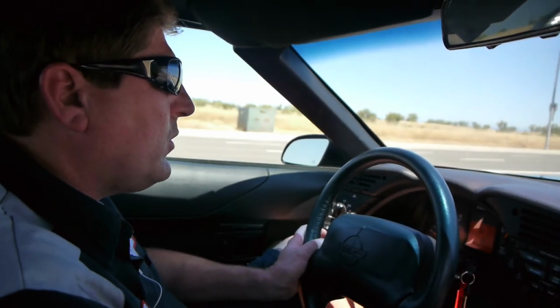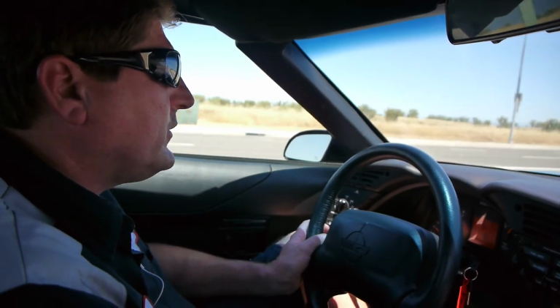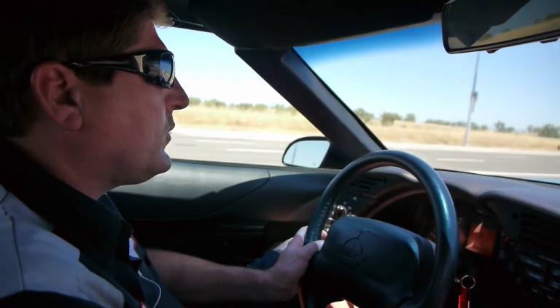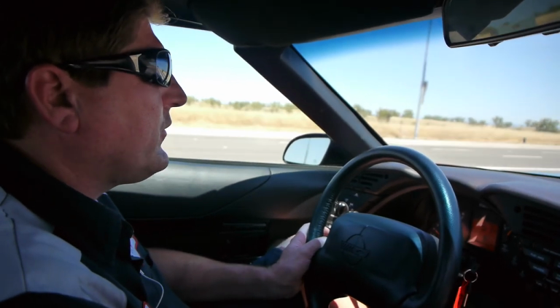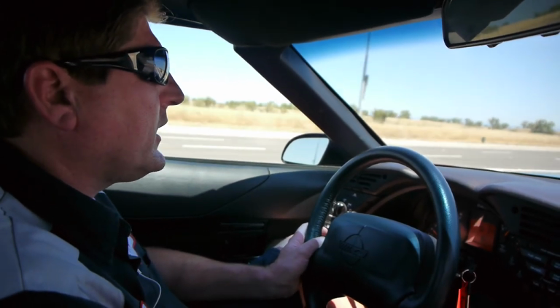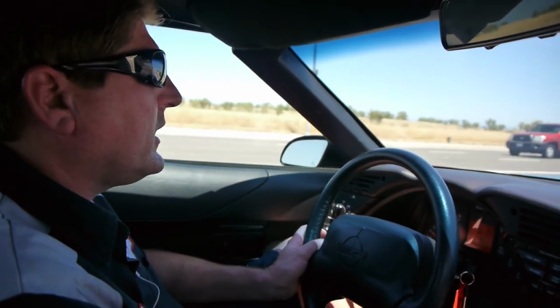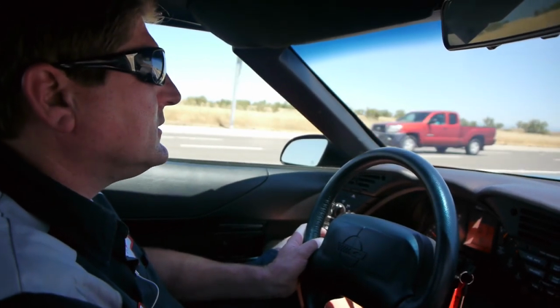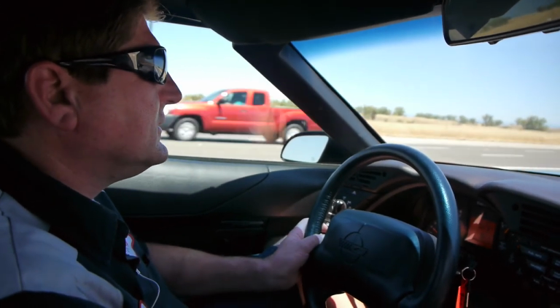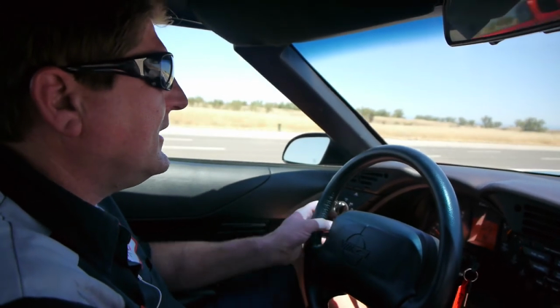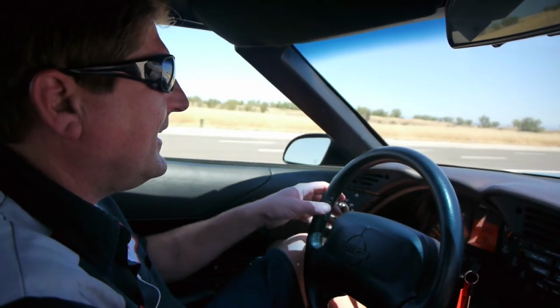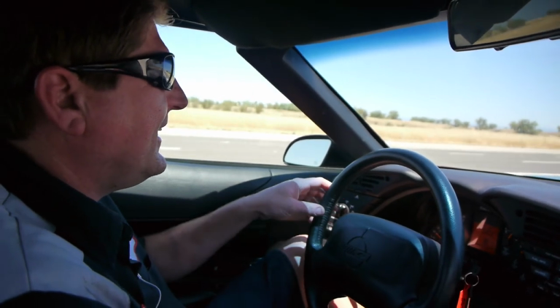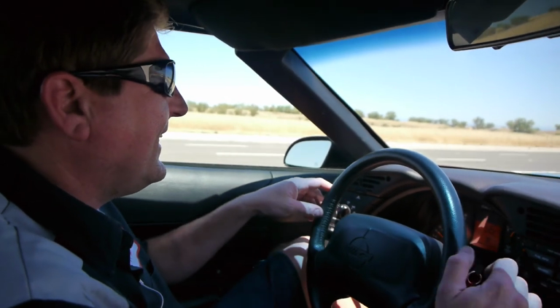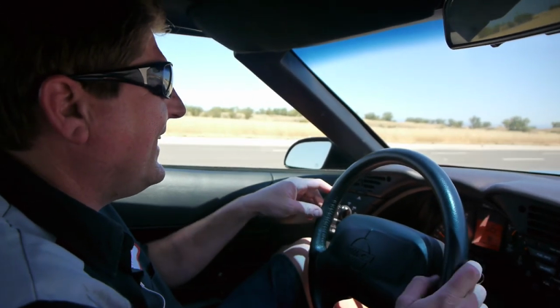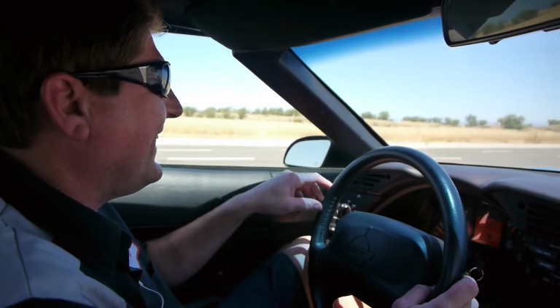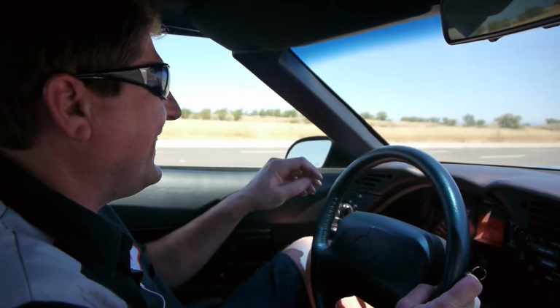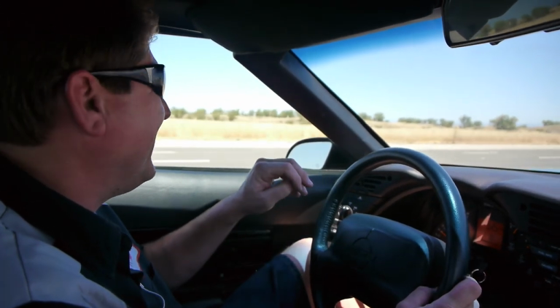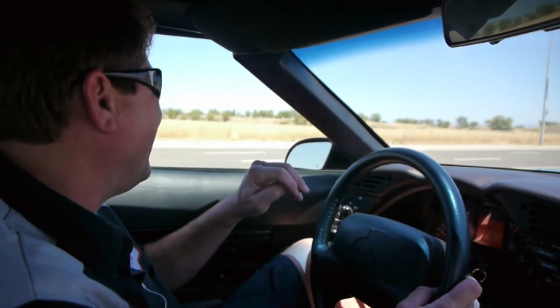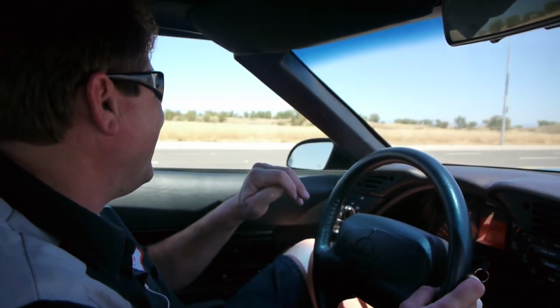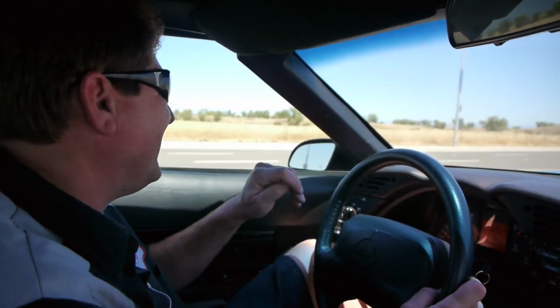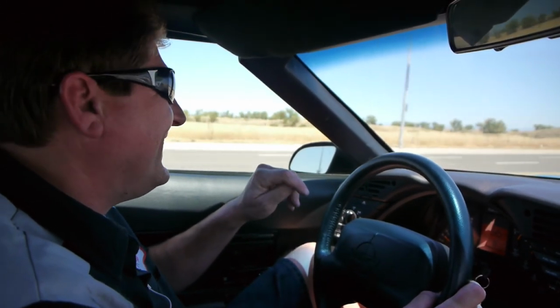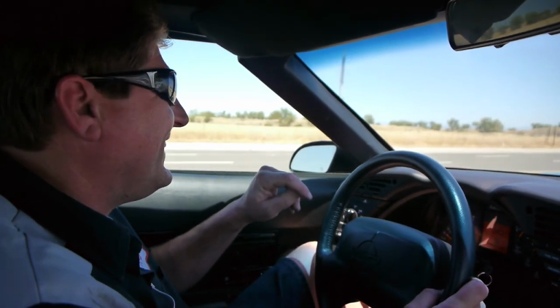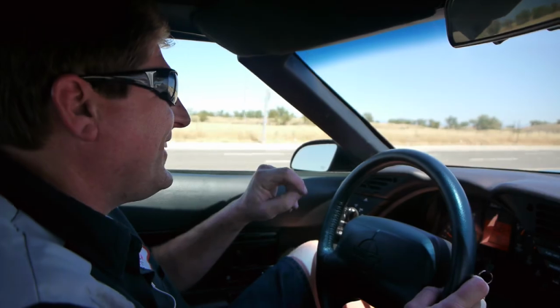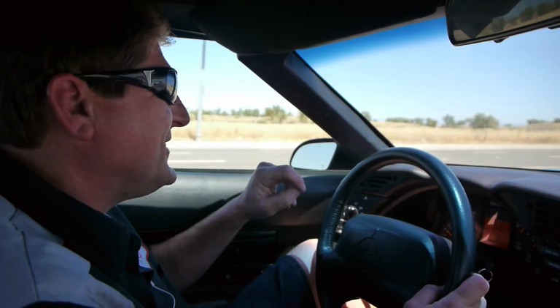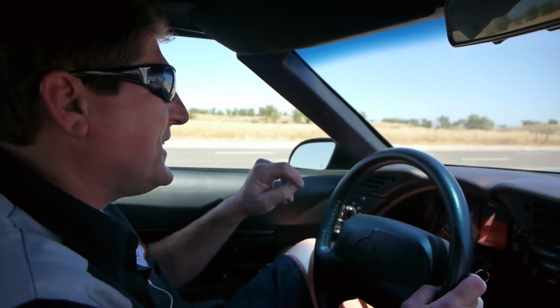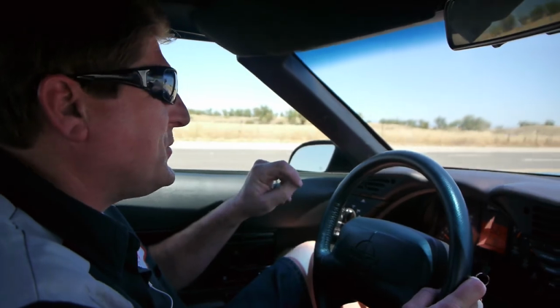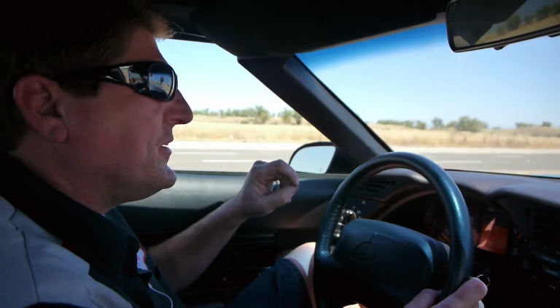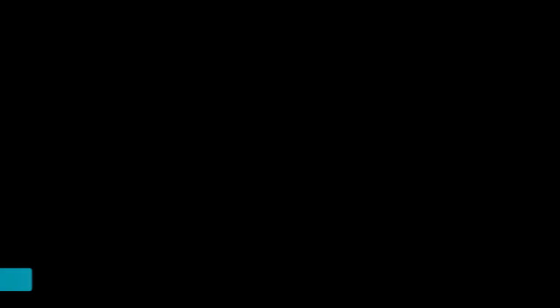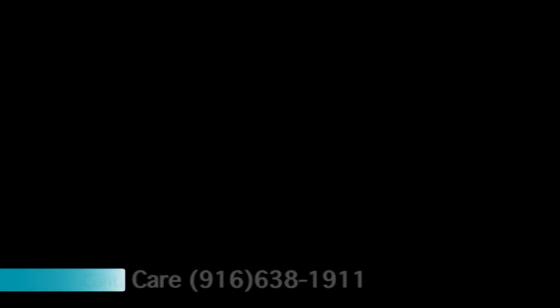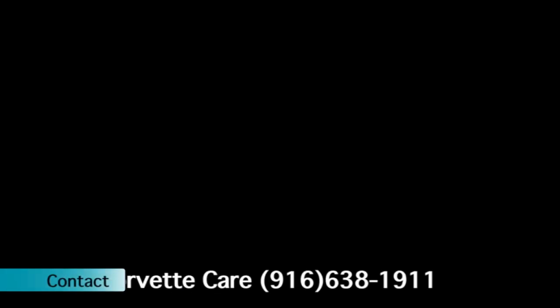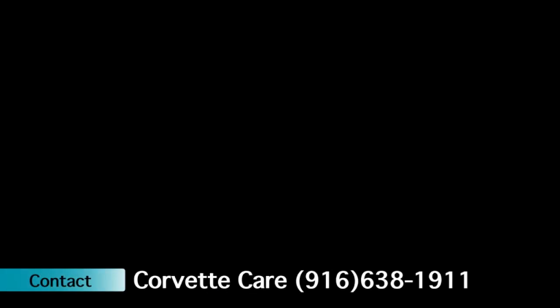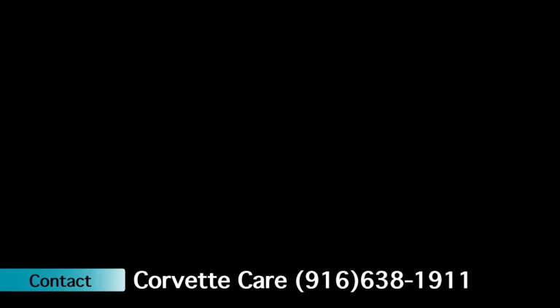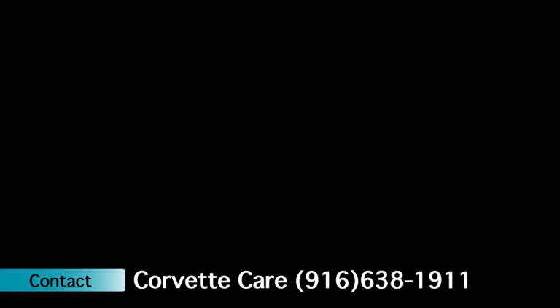Wave at the Corvette, guys. I always like to wave at them — it cracks me up.